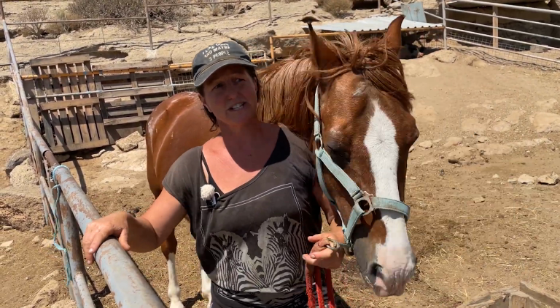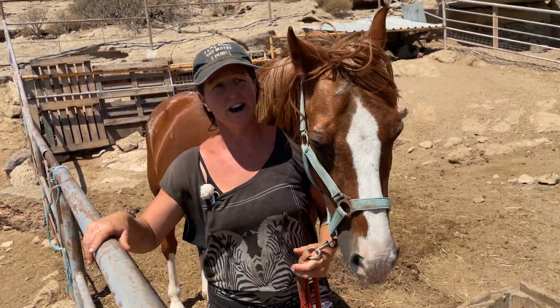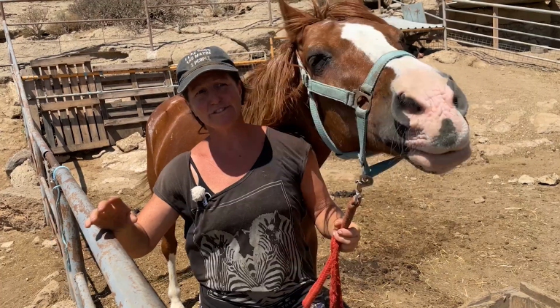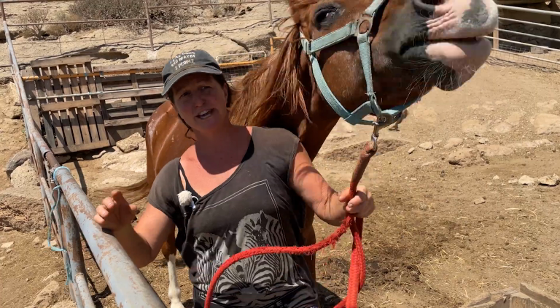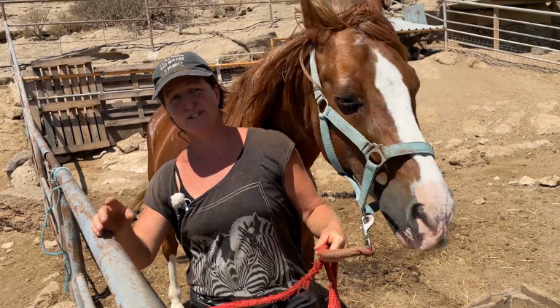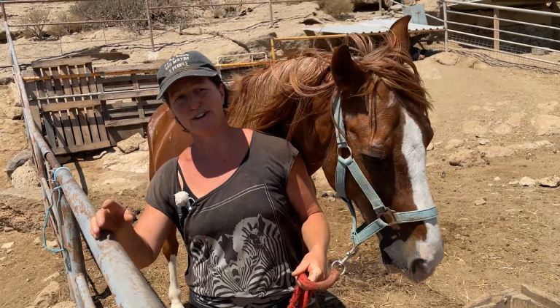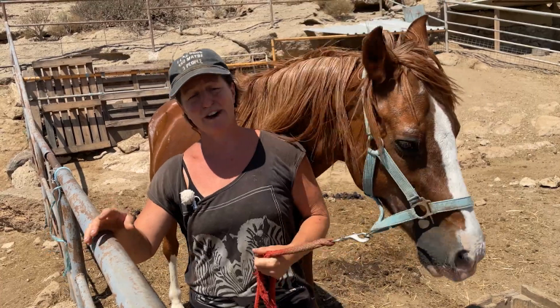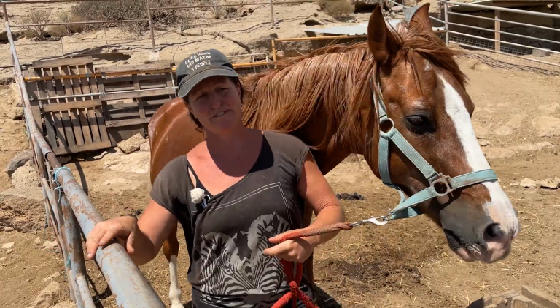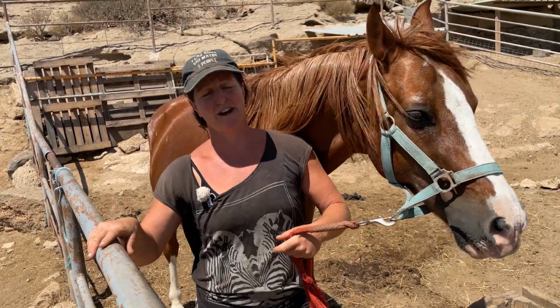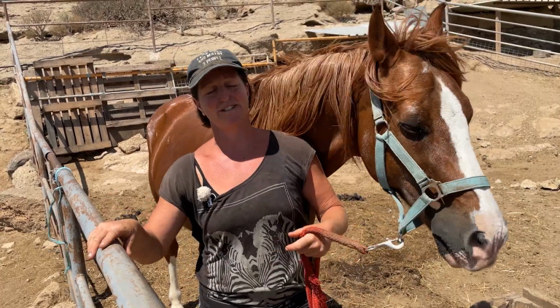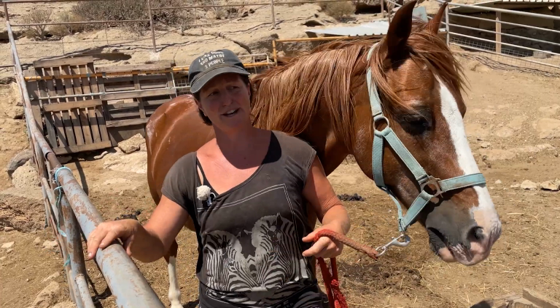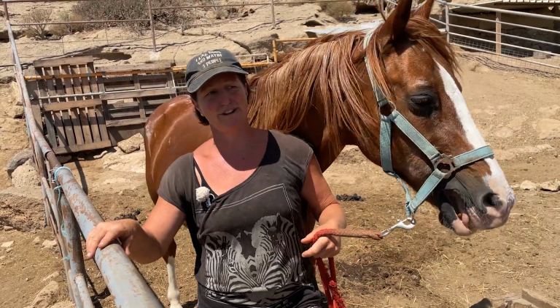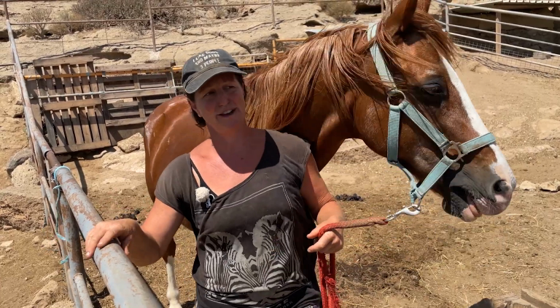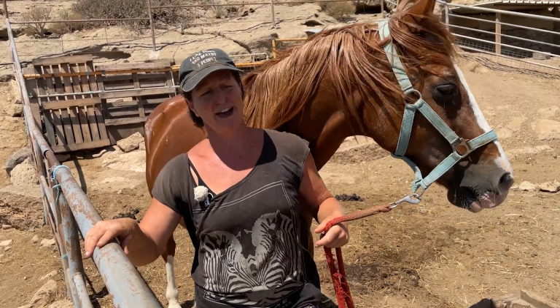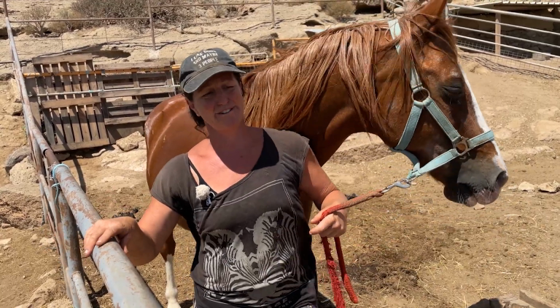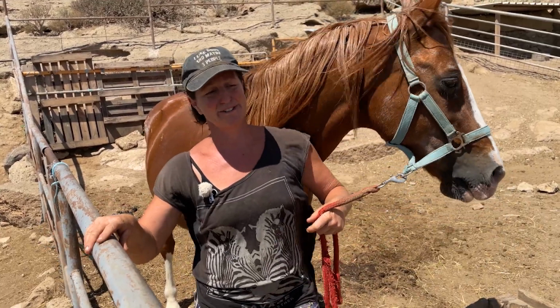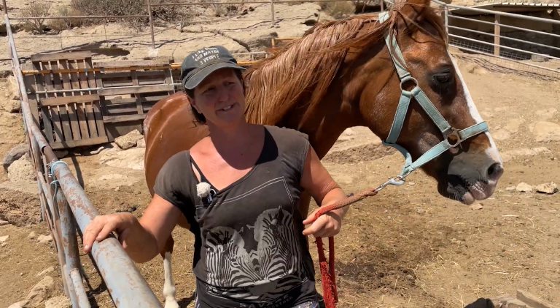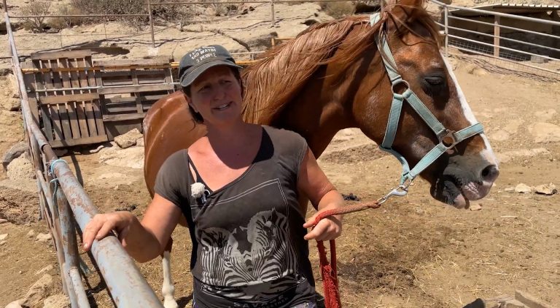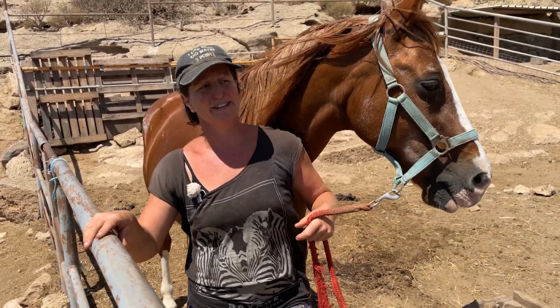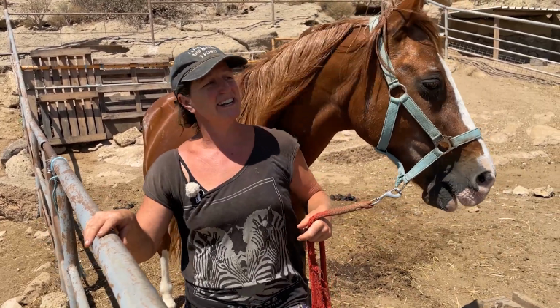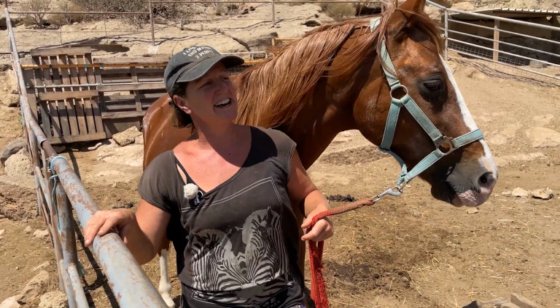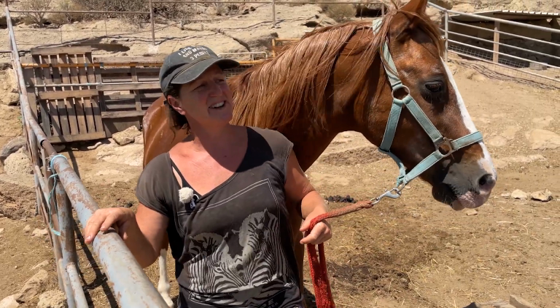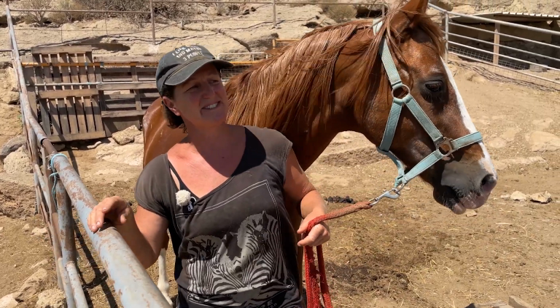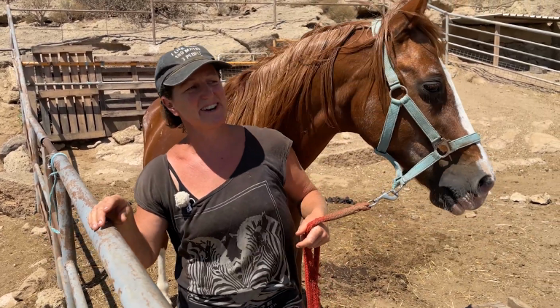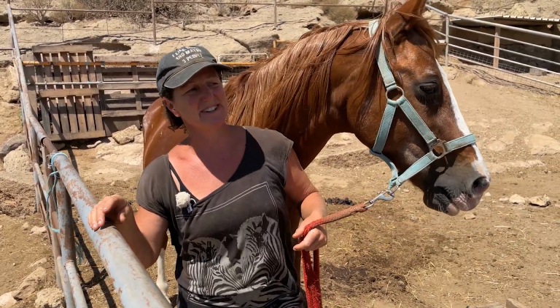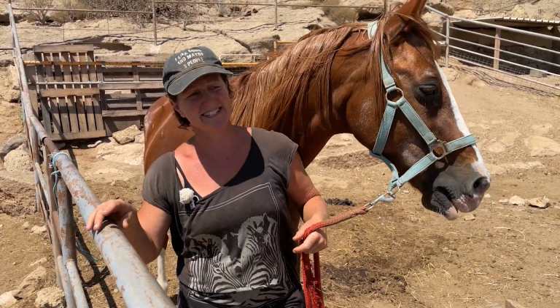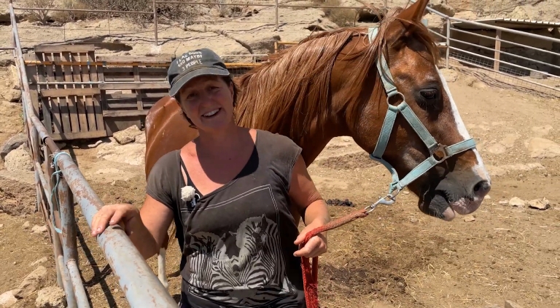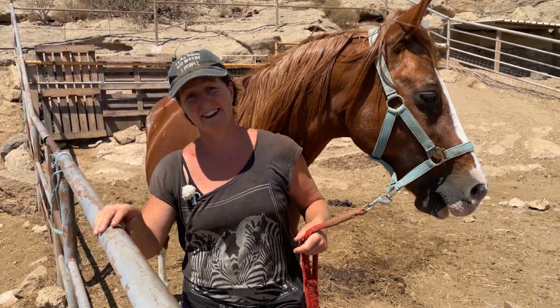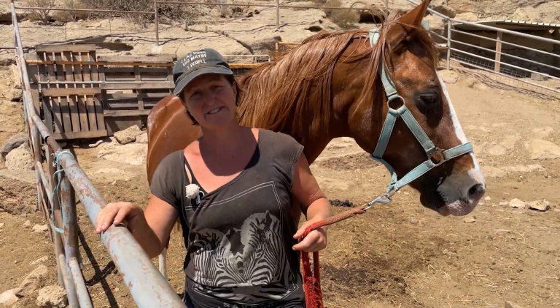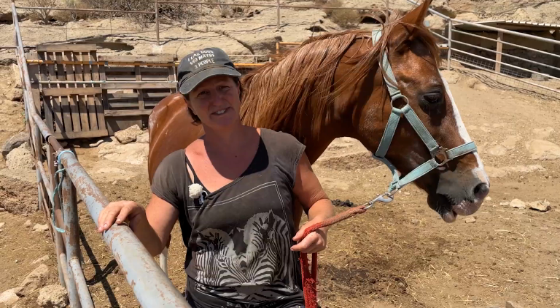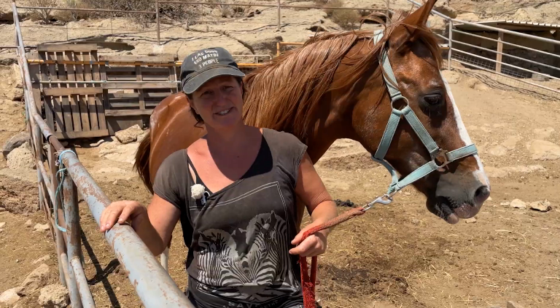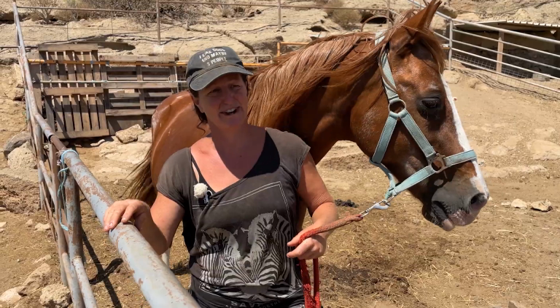After the age of twenty-five, it's very hard to tell how old a horse is. And most of our horses here are over twenty-five.